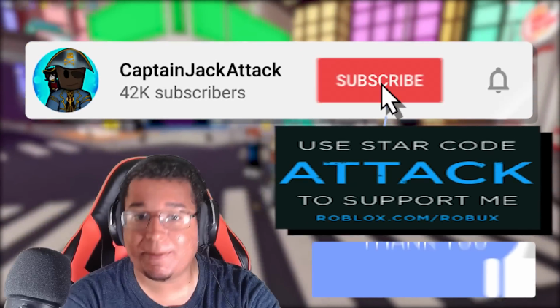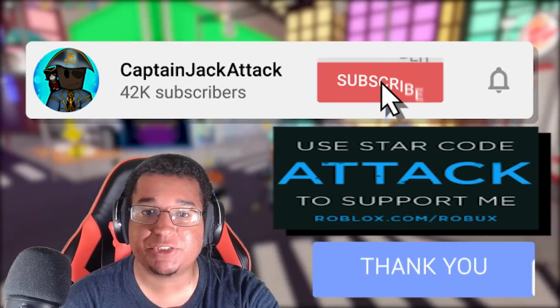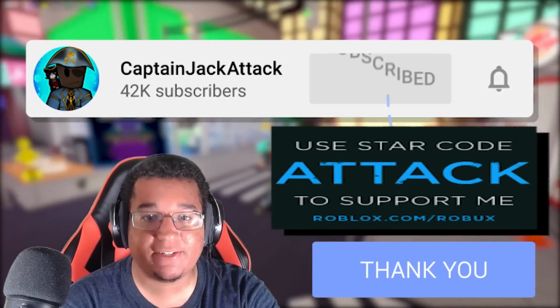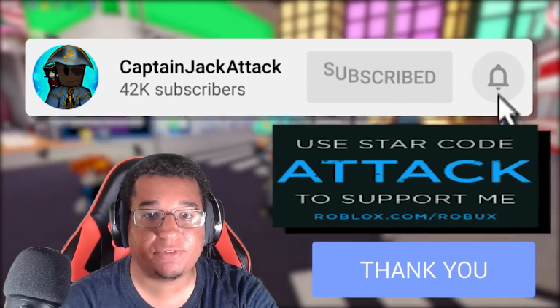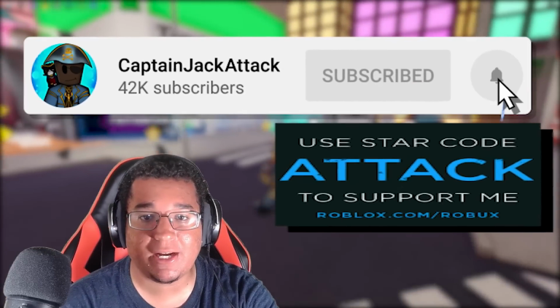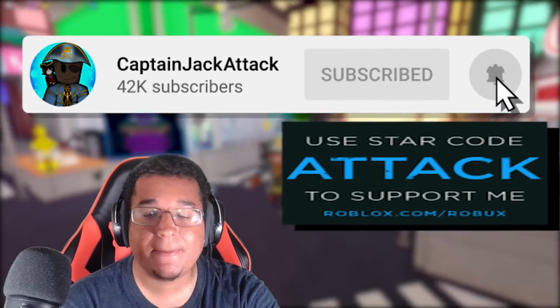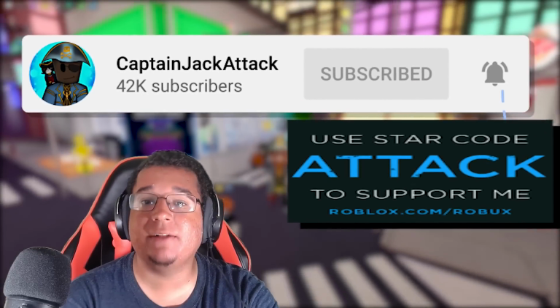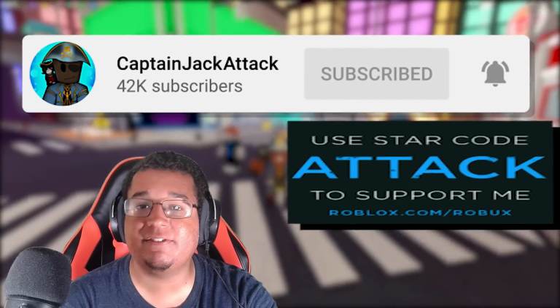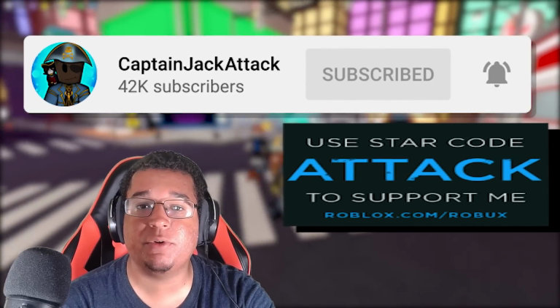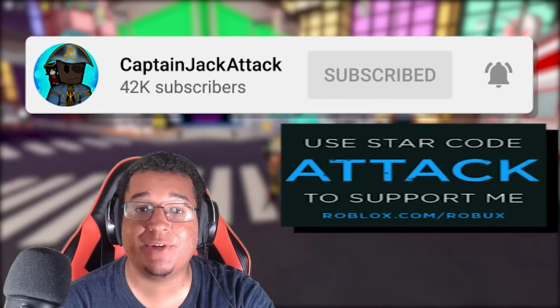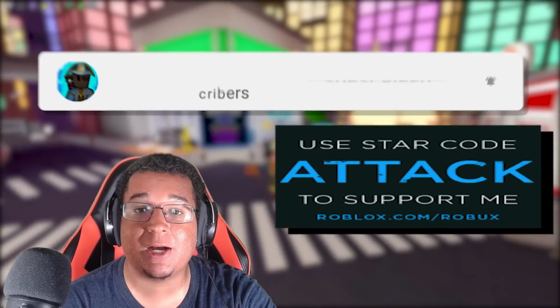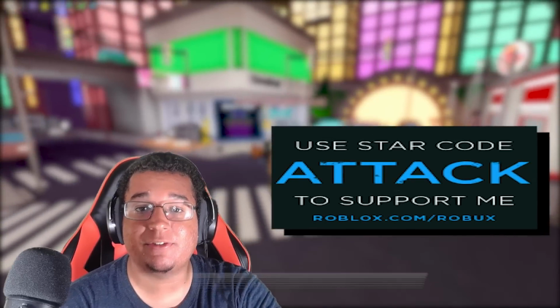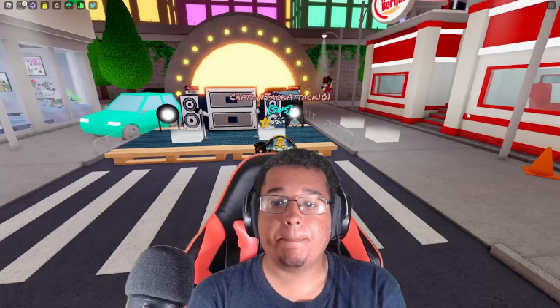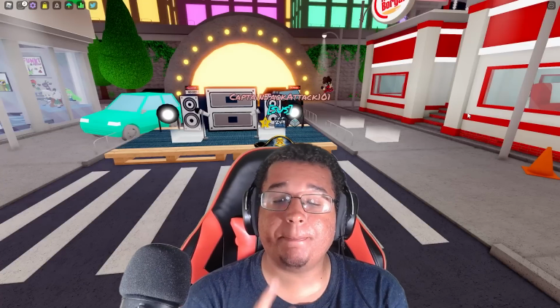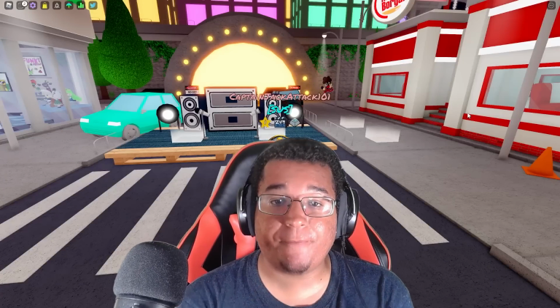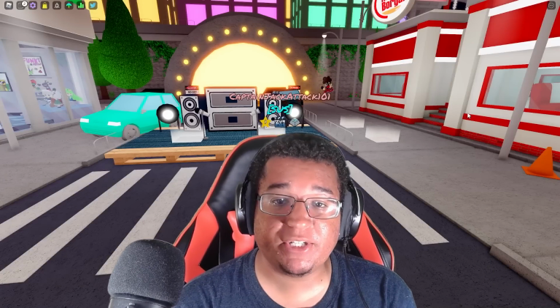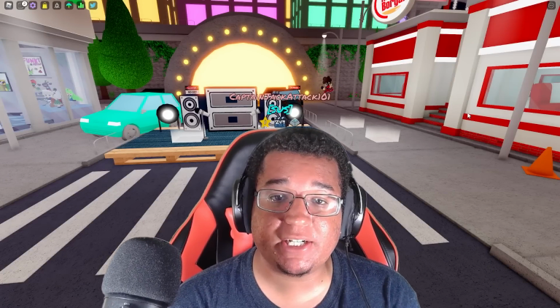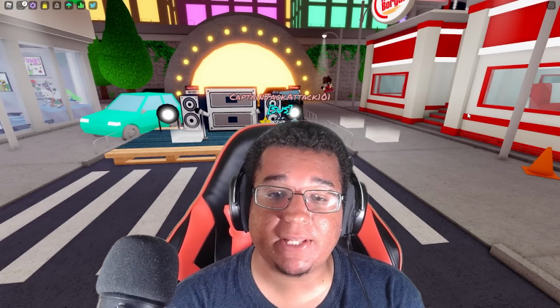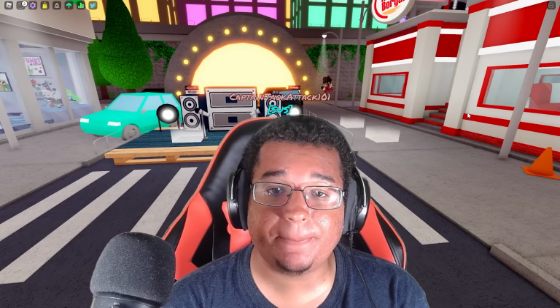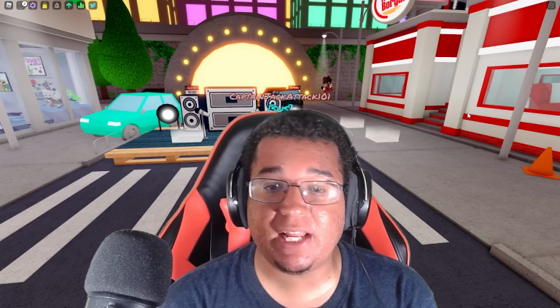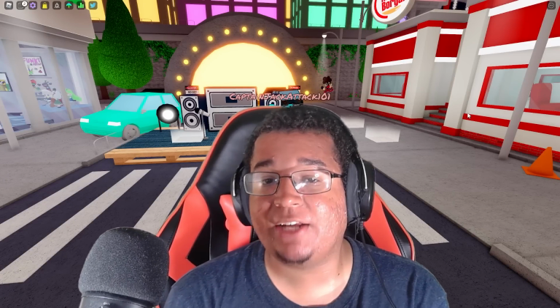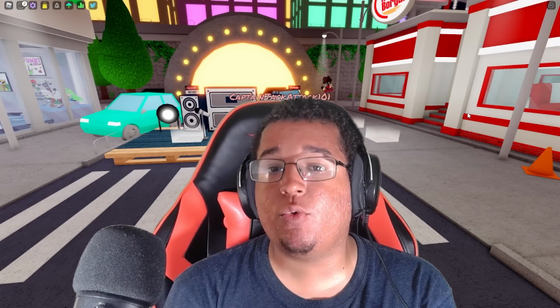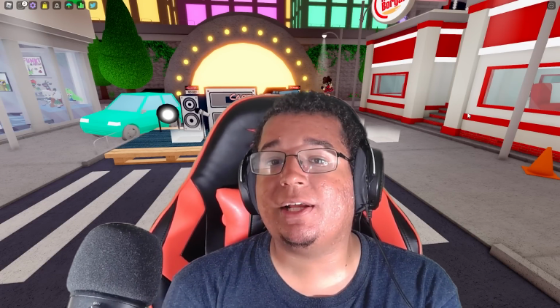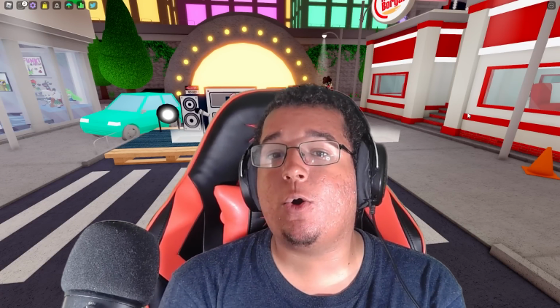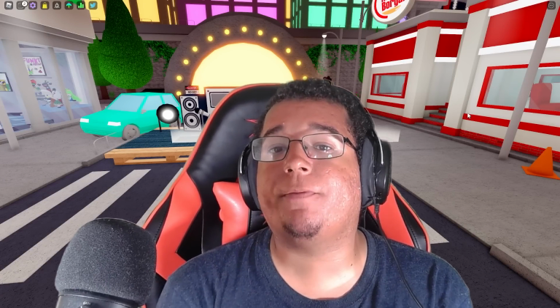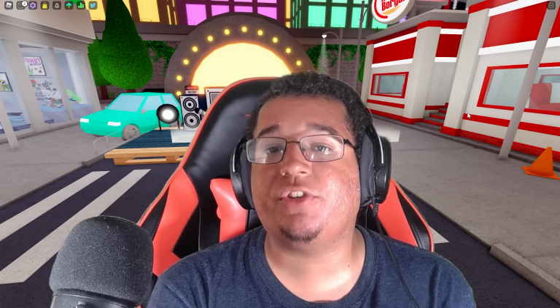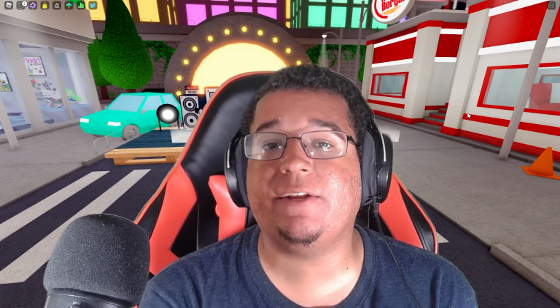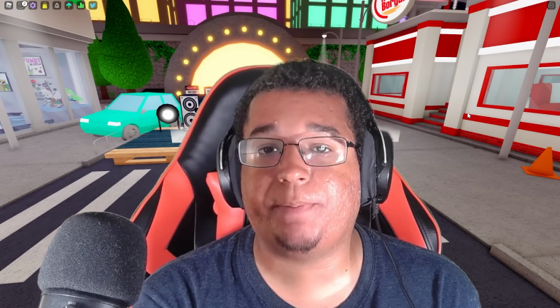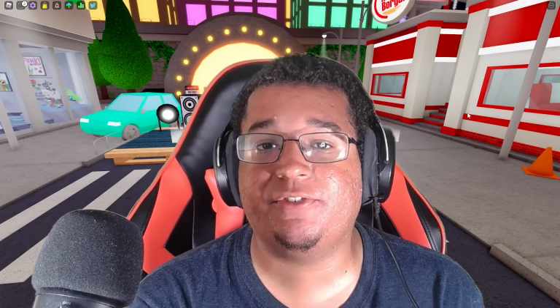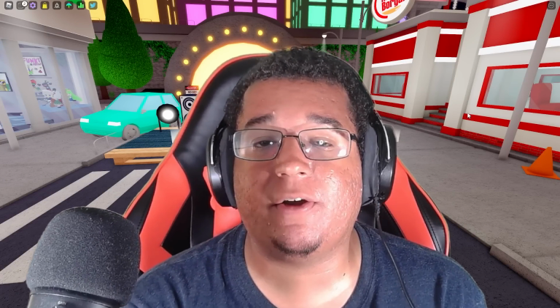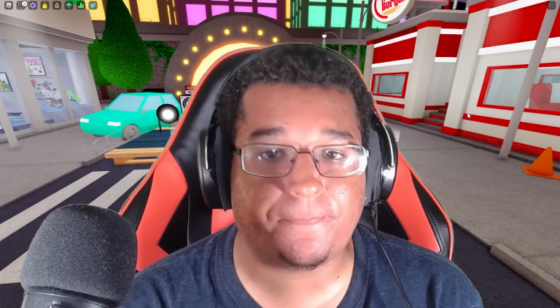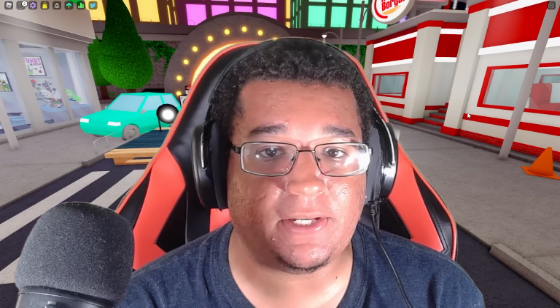Smash like, subscribe, and let's see what we got. But before we check out the update, I do want to go over today's sponsor of the video.